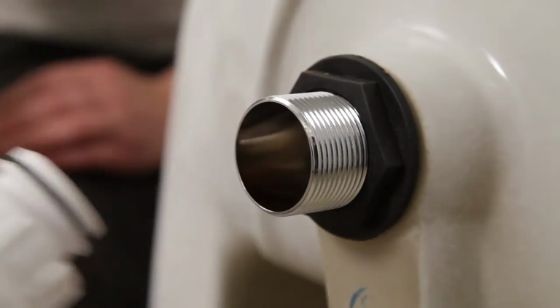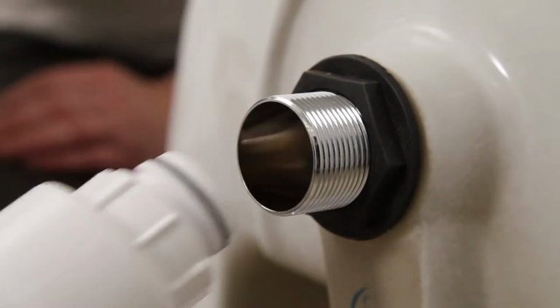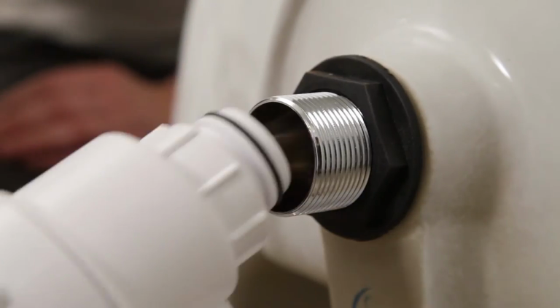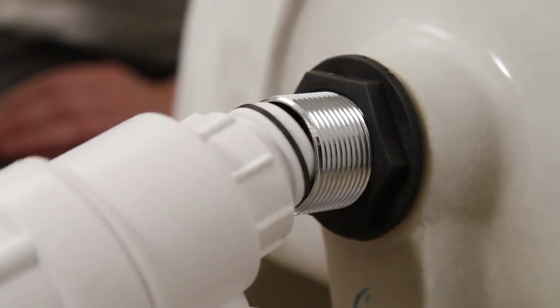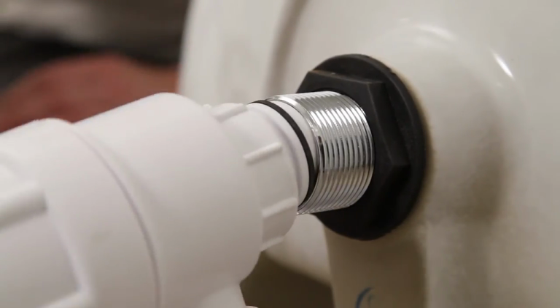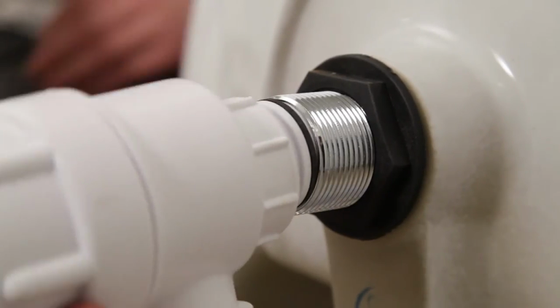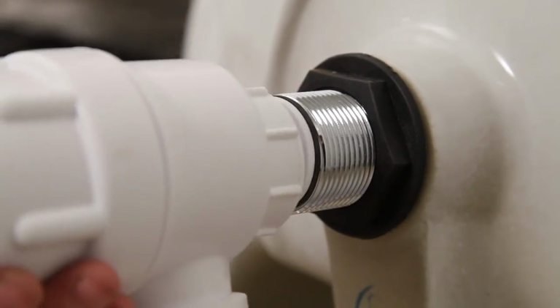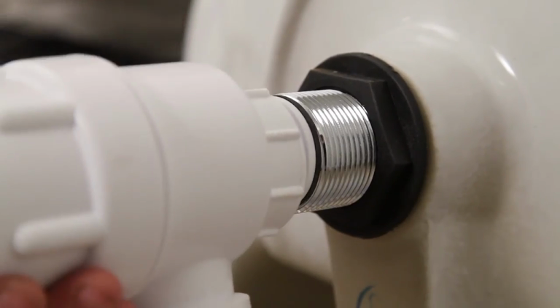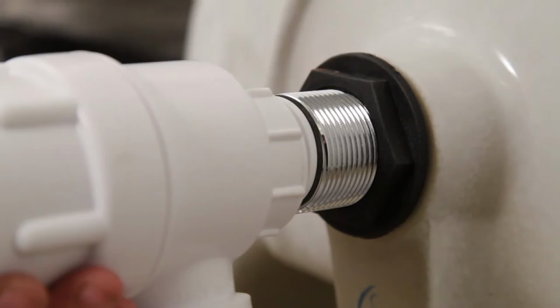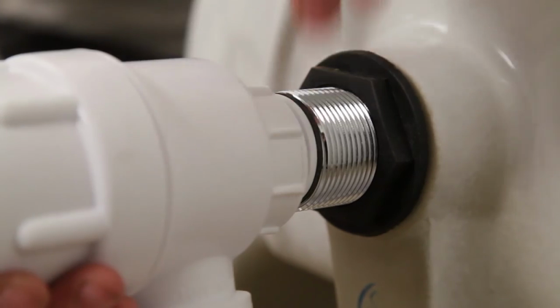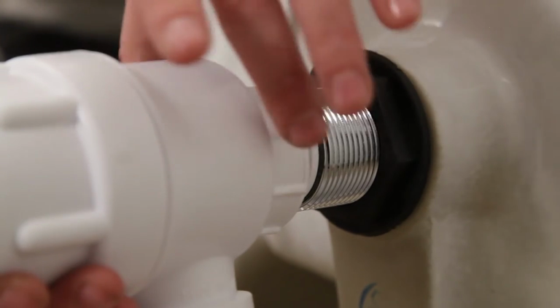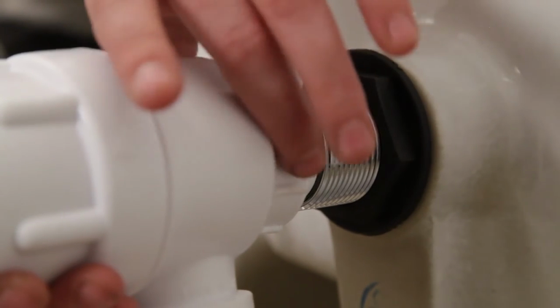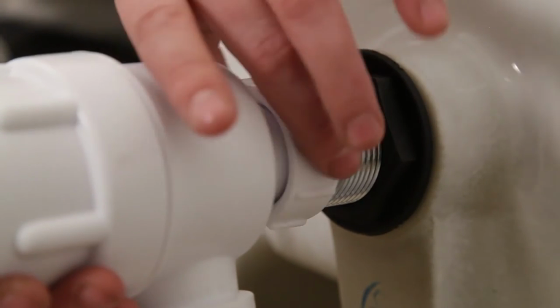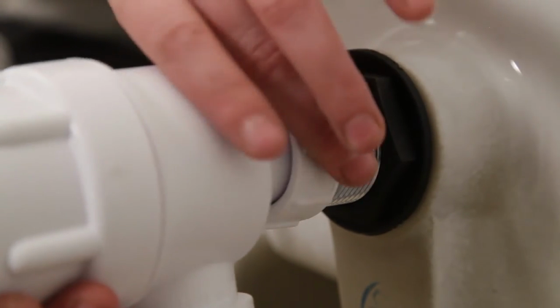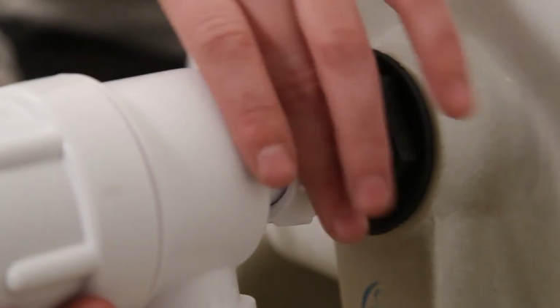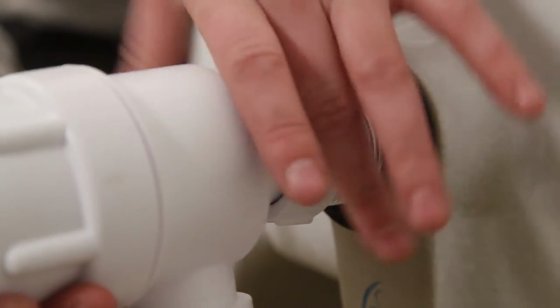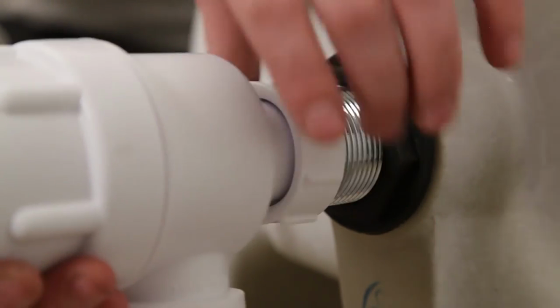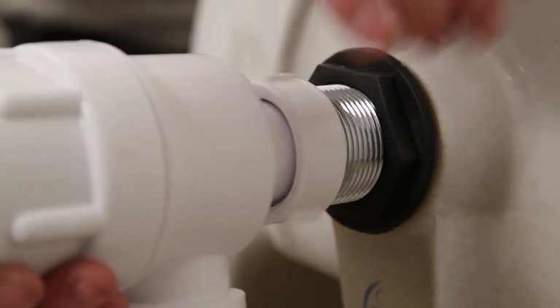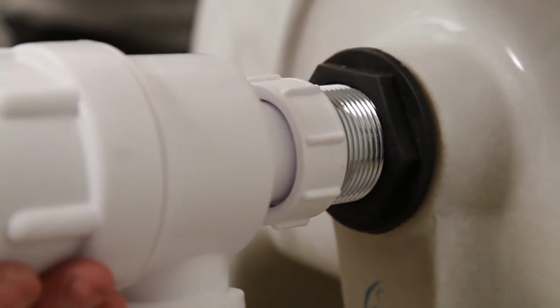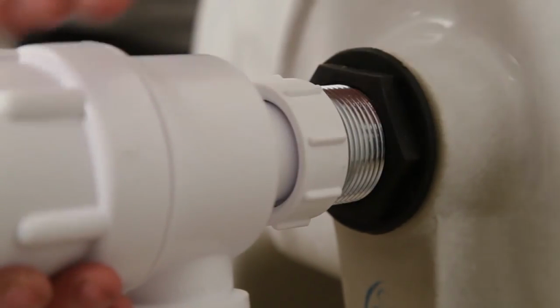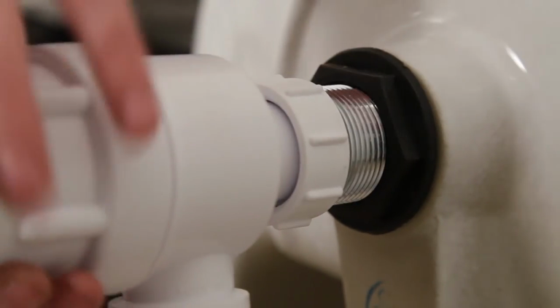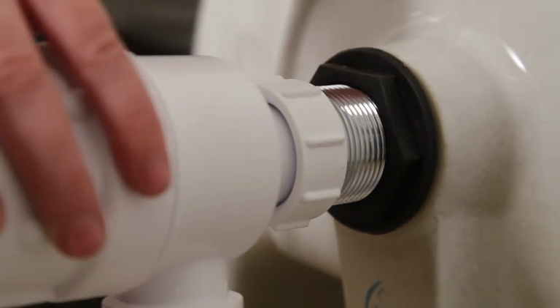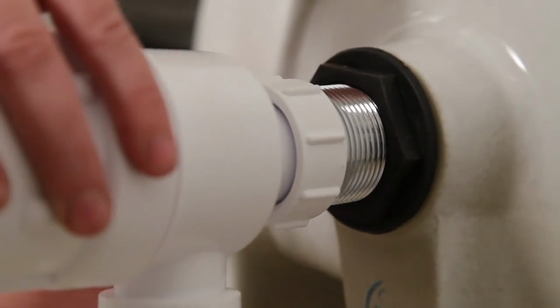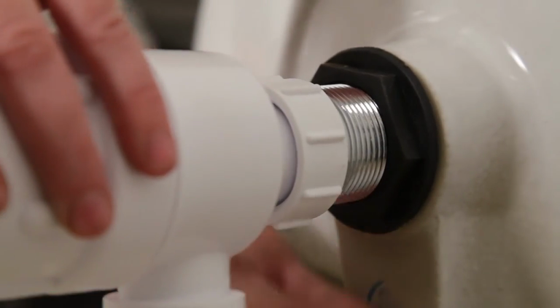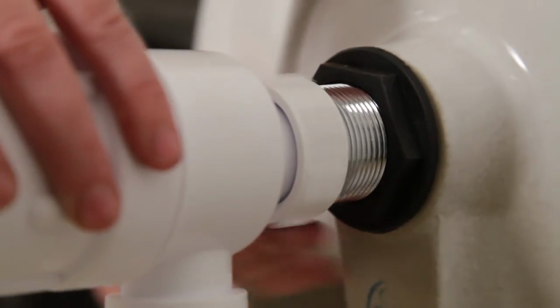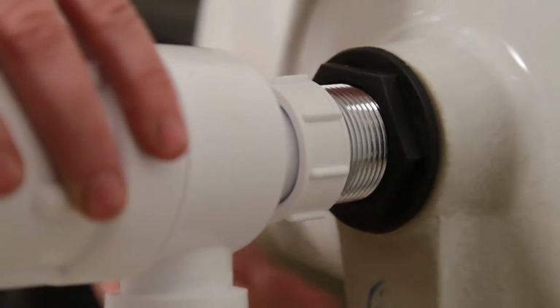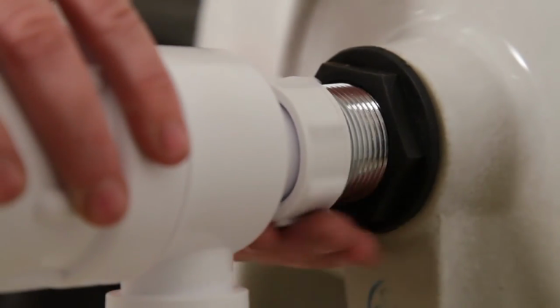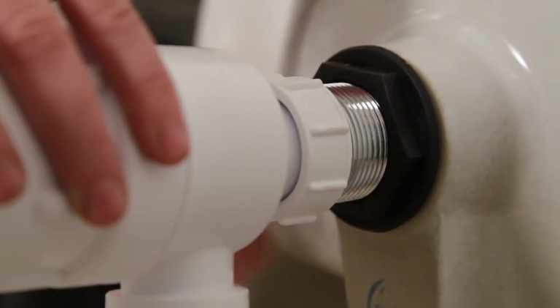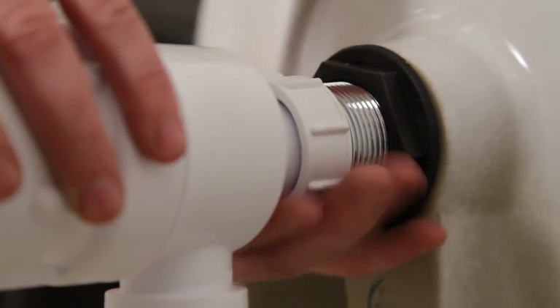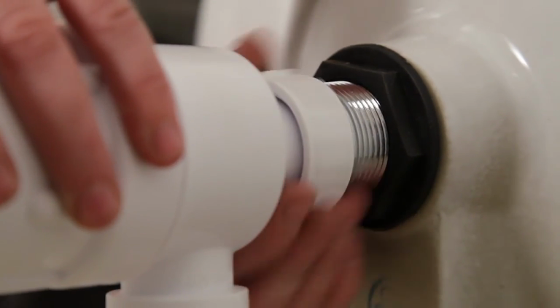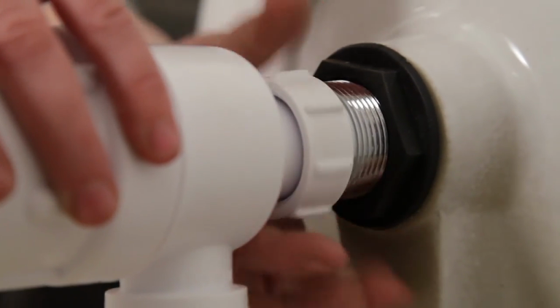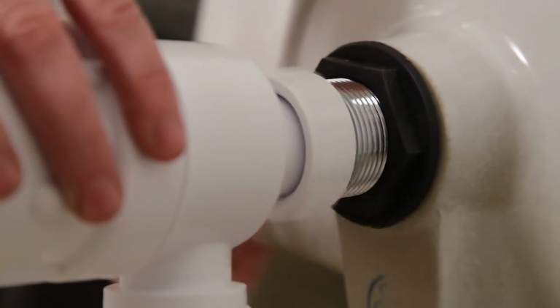Next, put on the bottle trap. Place the bottle trap onto the end of the waste and tighten up.